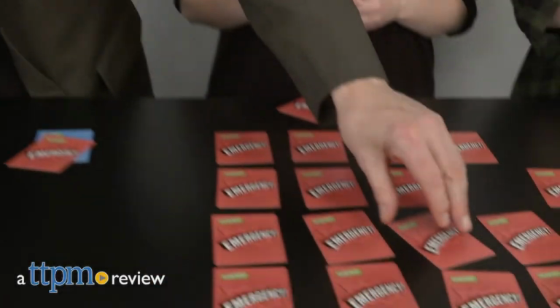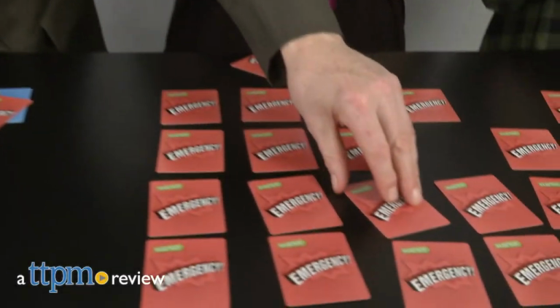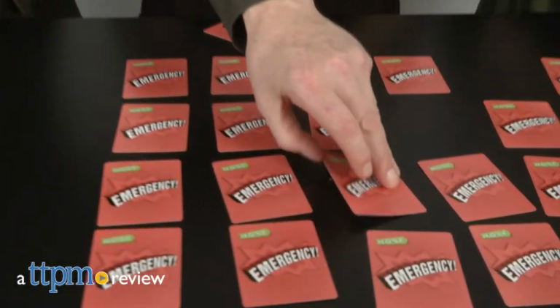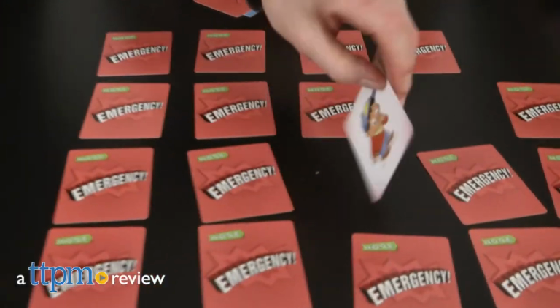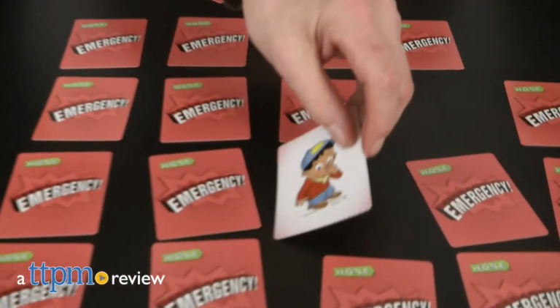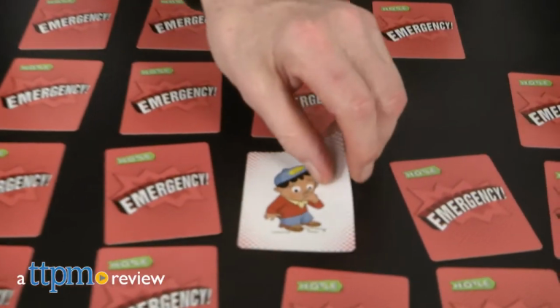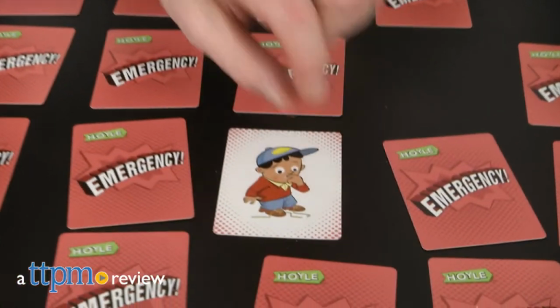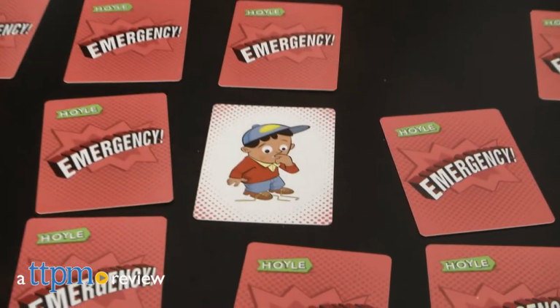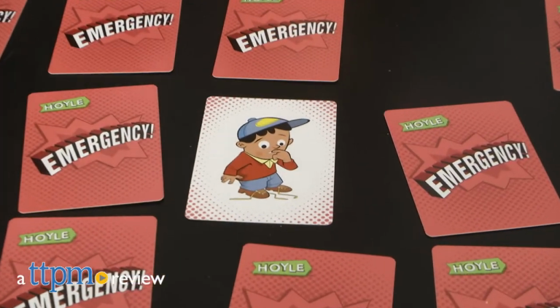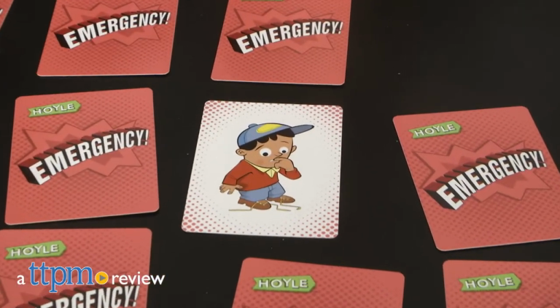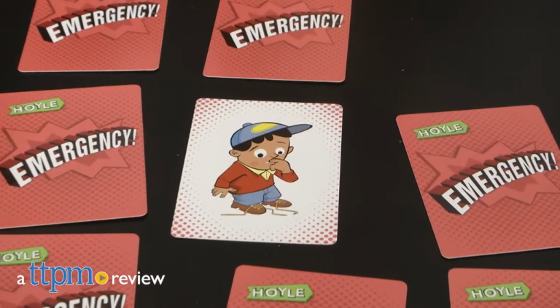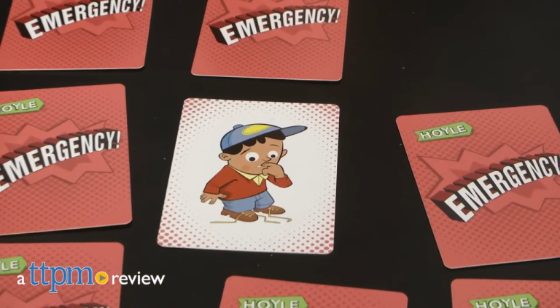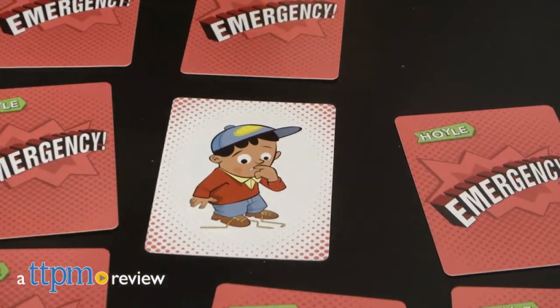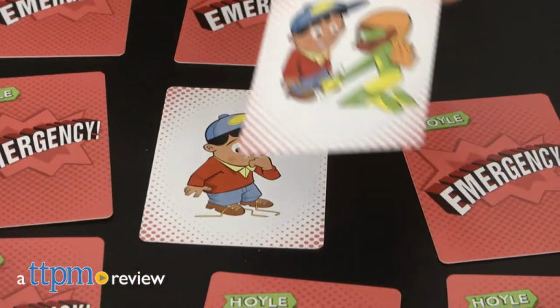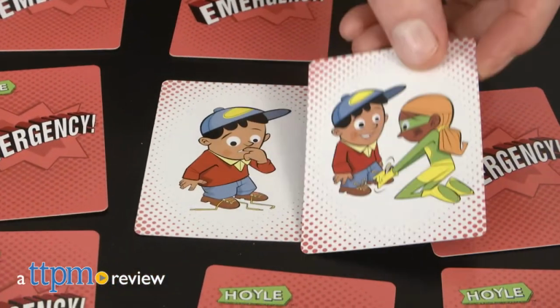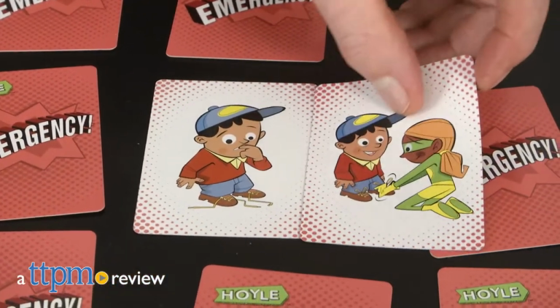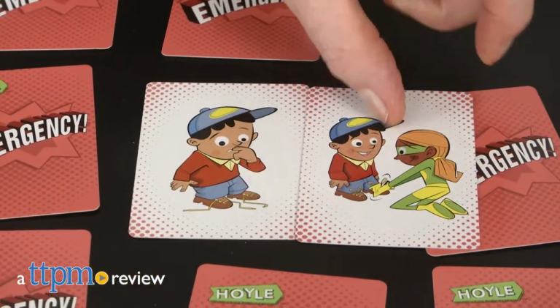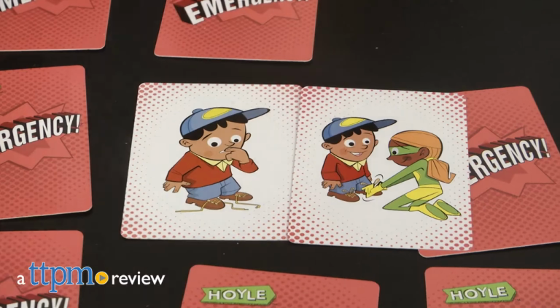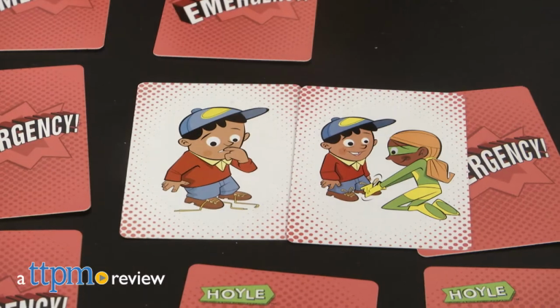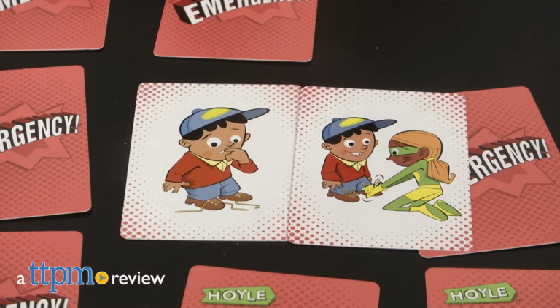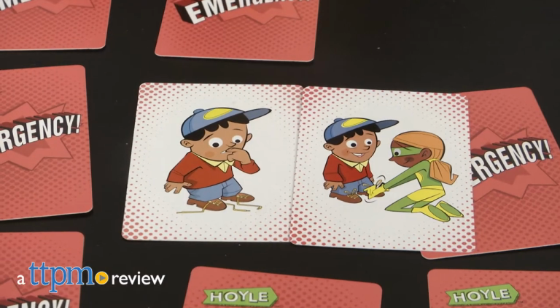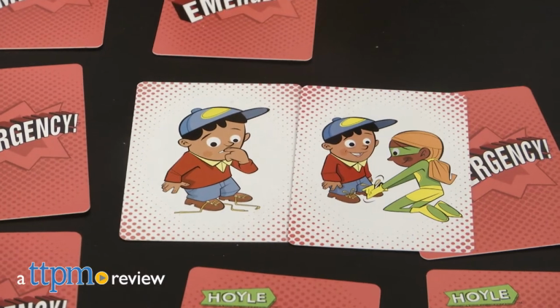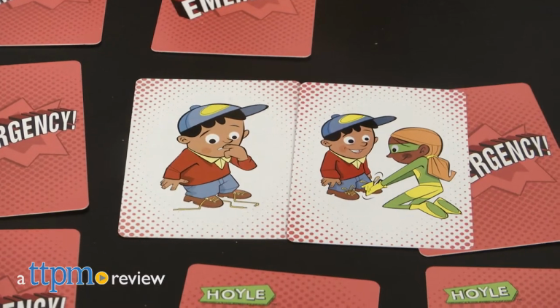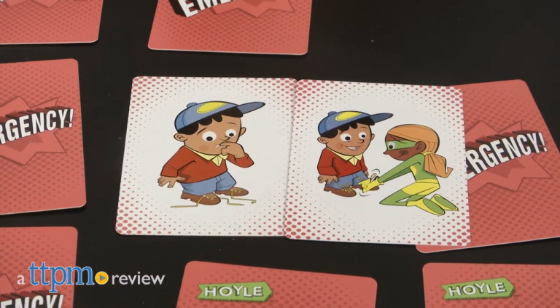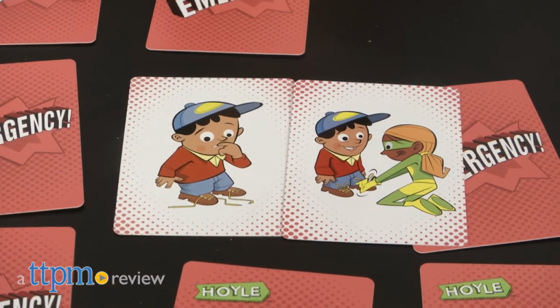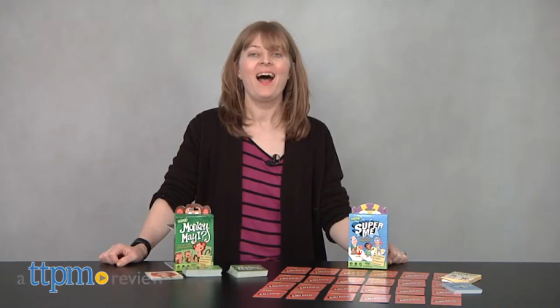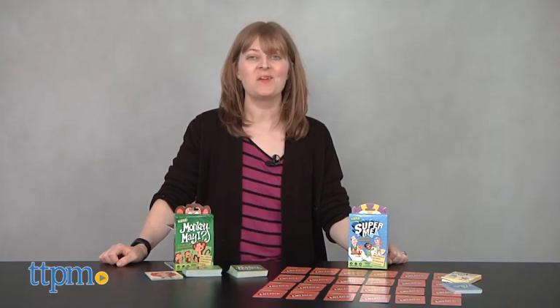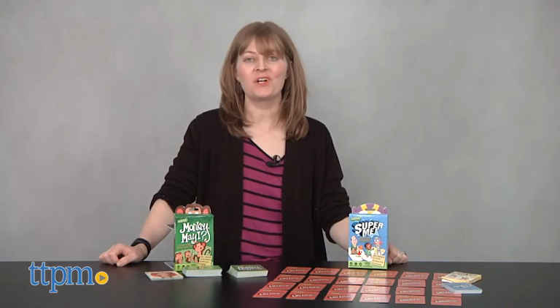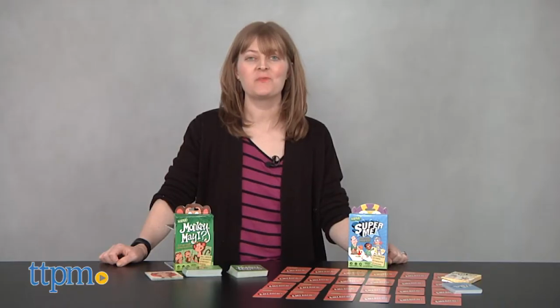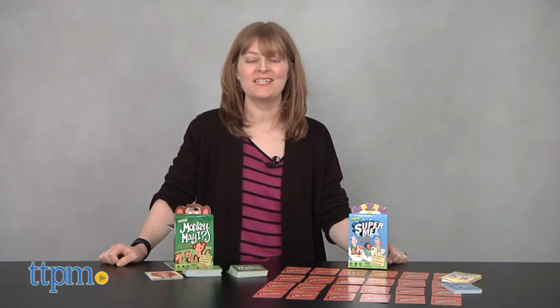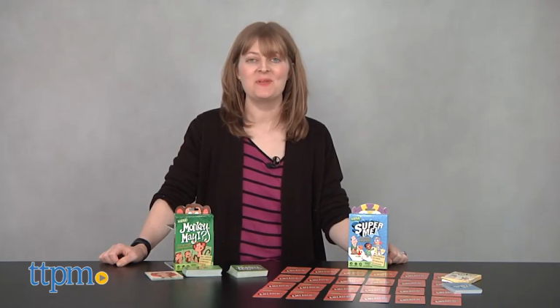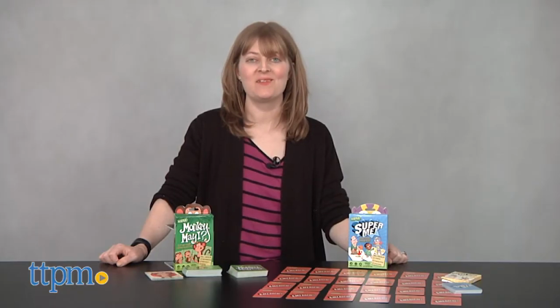Help kids practice social and emotional skills in a fun way through new card games from Hoyle. Hi, I'm Laurie from TTPM.